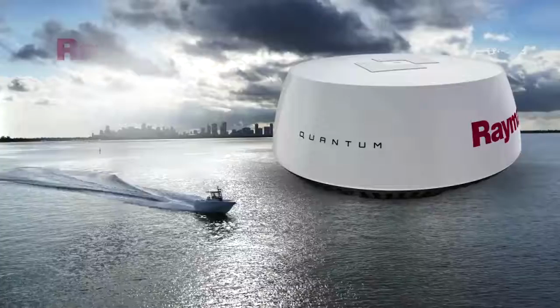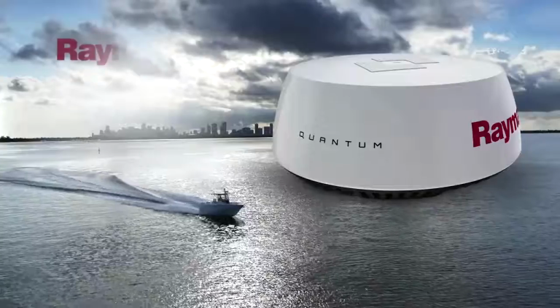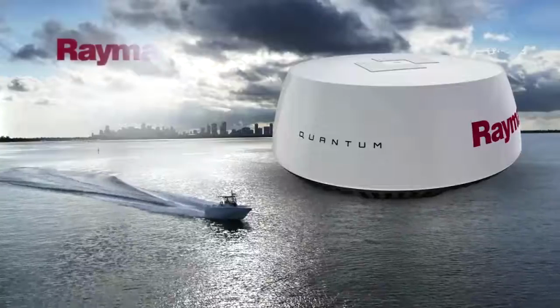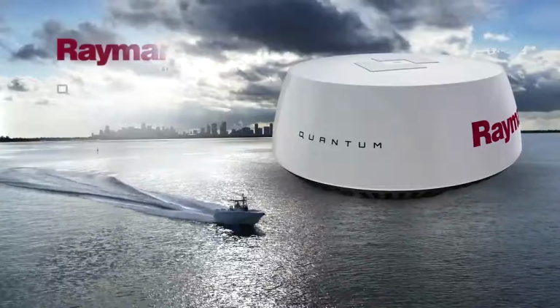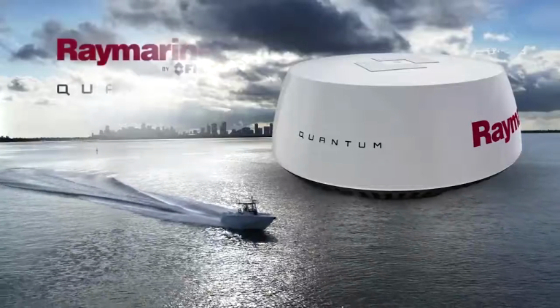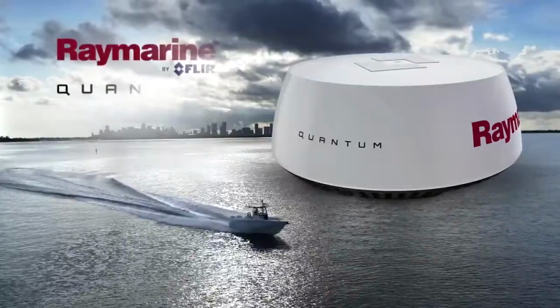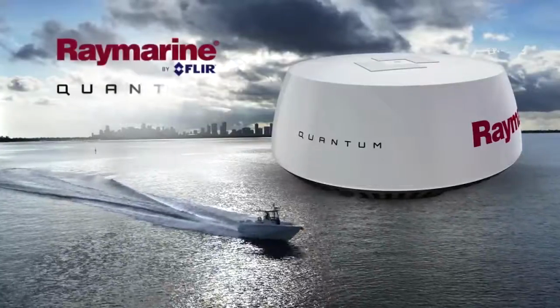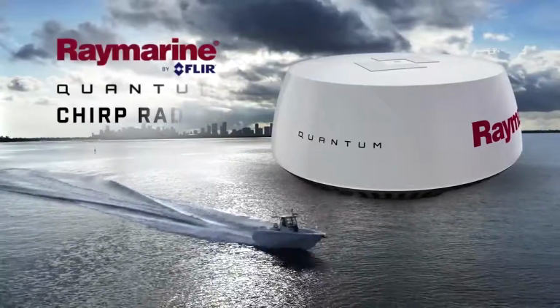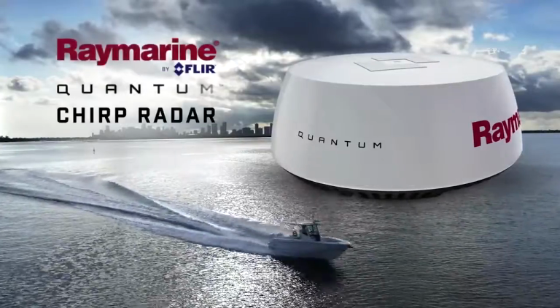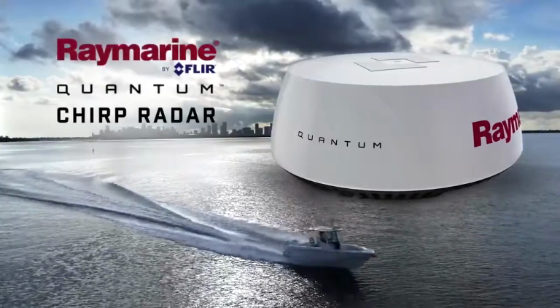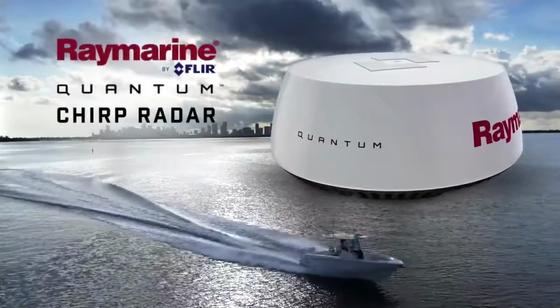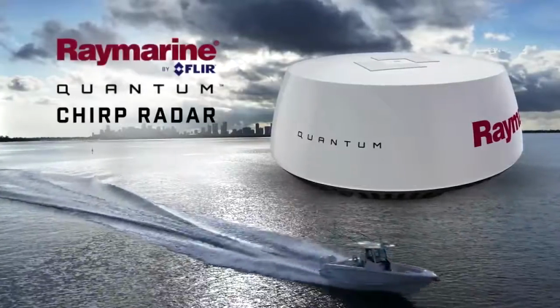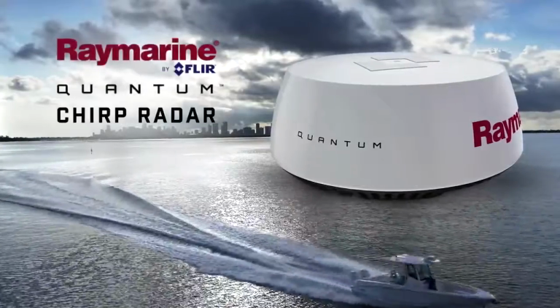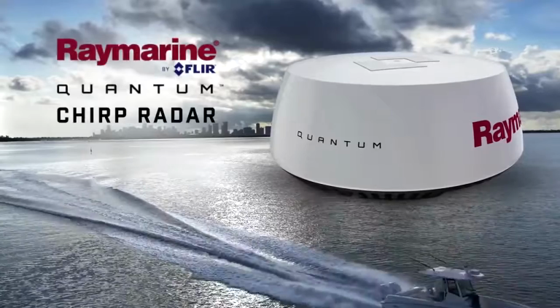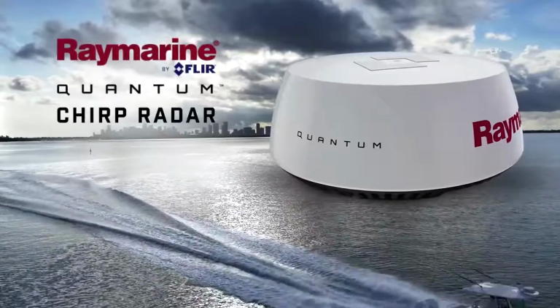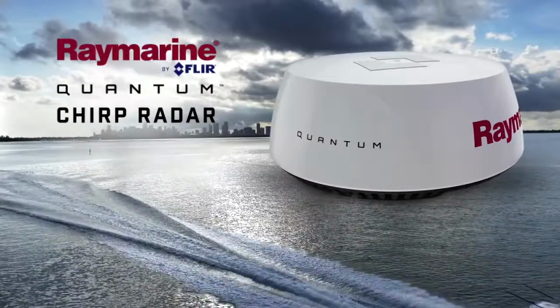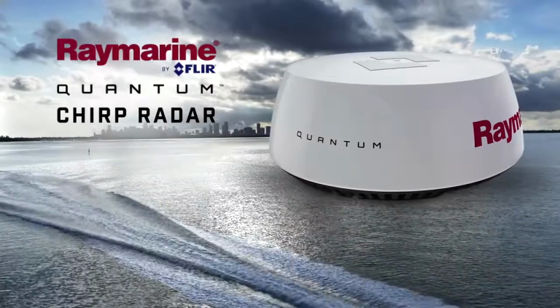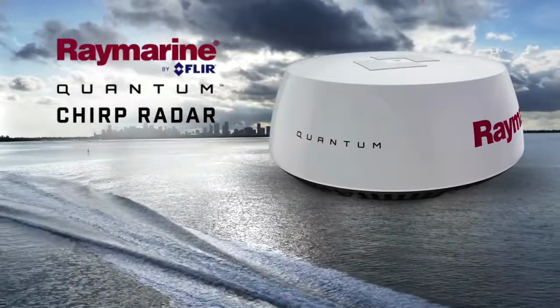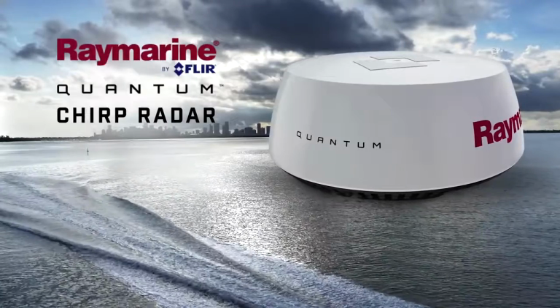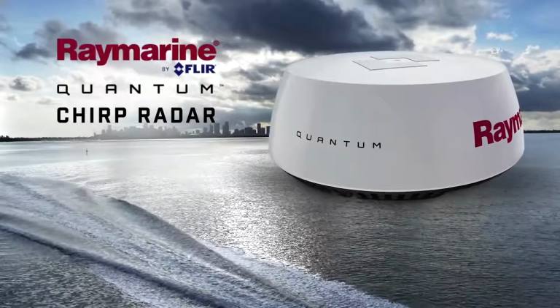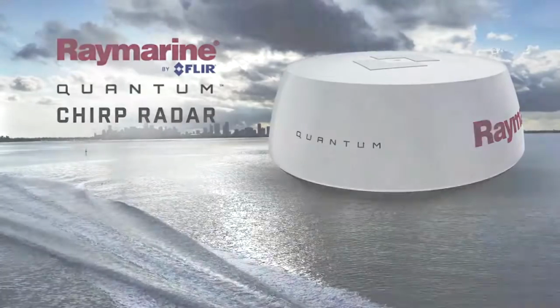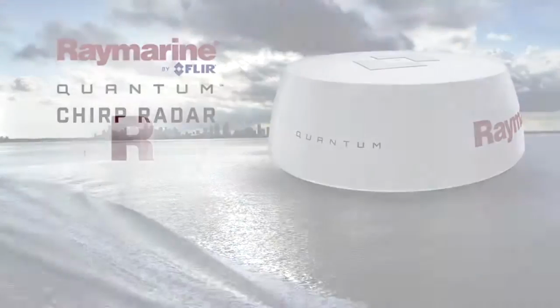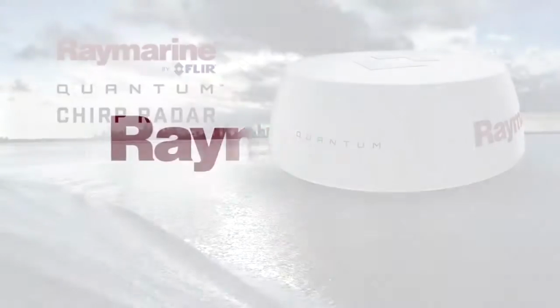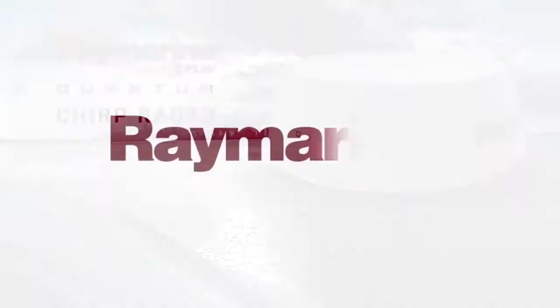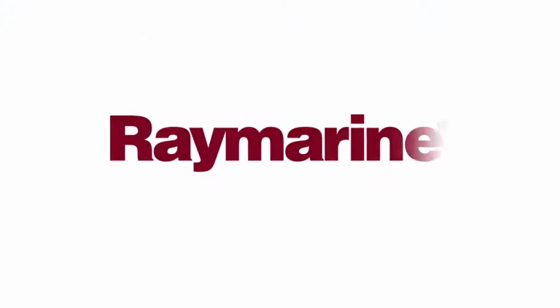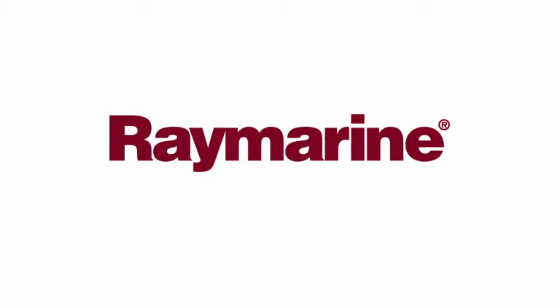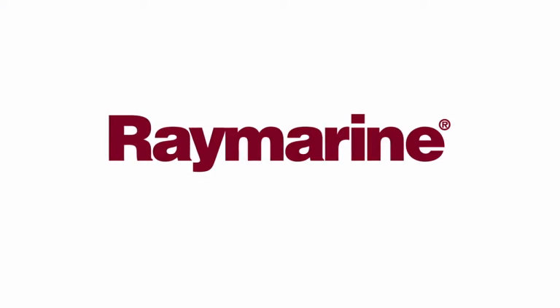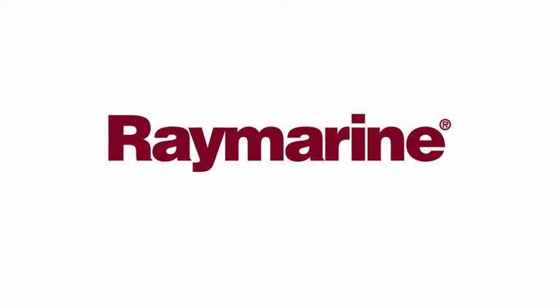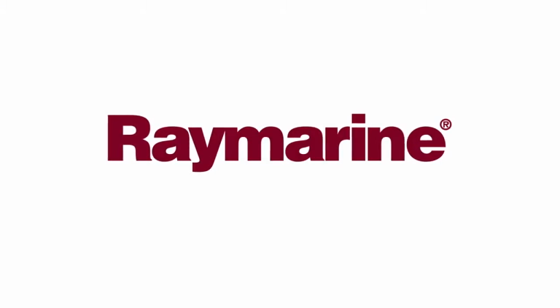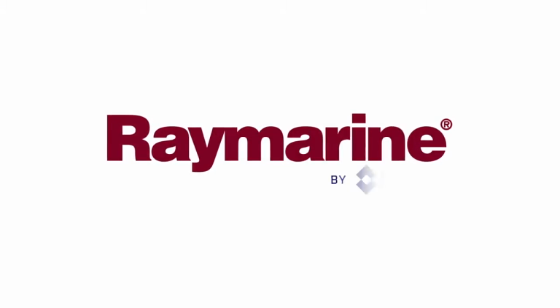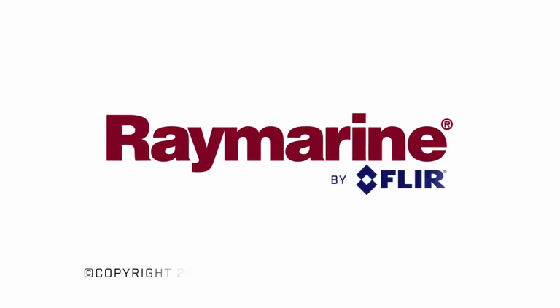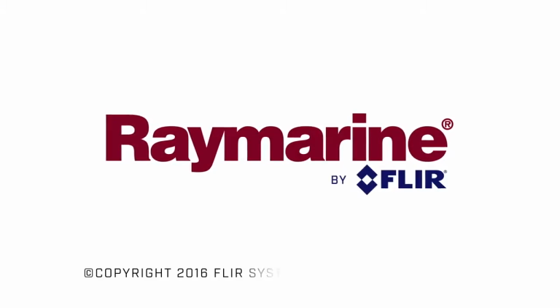The Raymarine Quantum Chirp Radar. Only from FLIR.